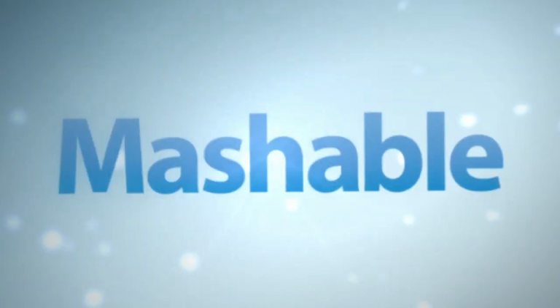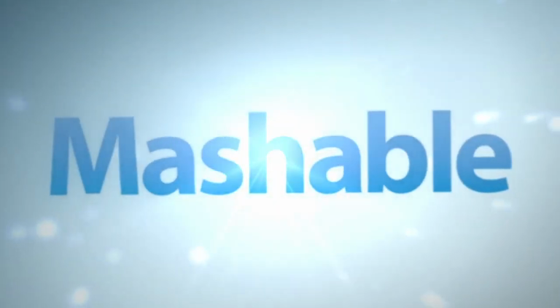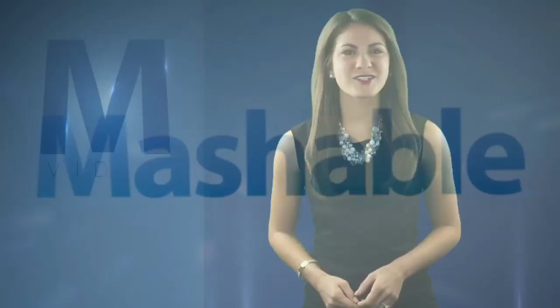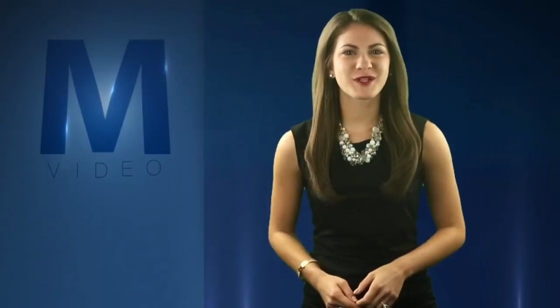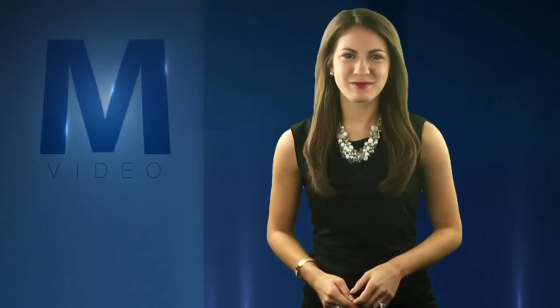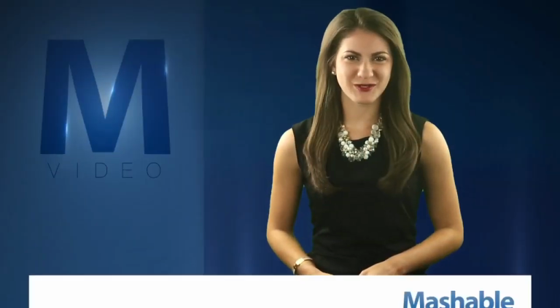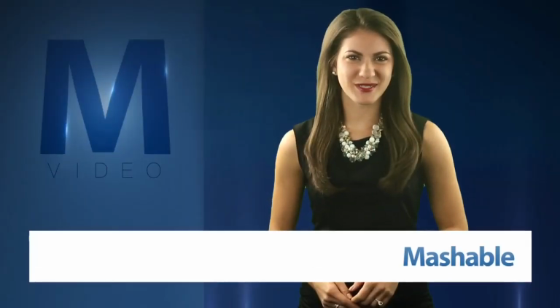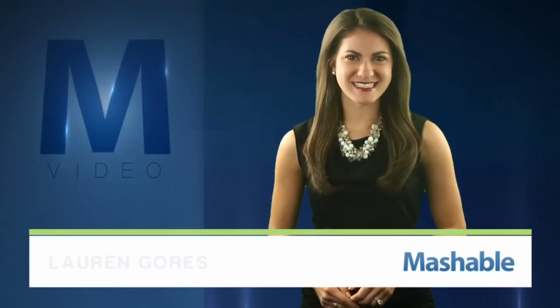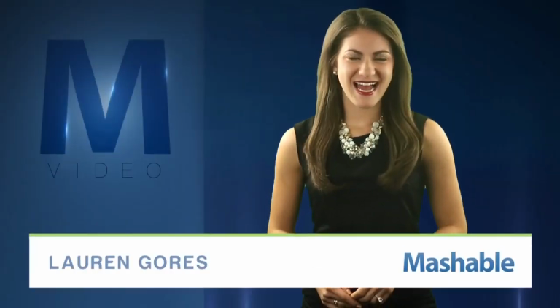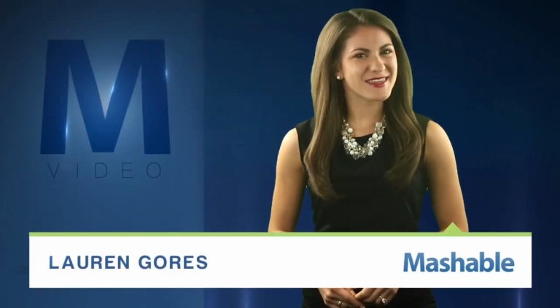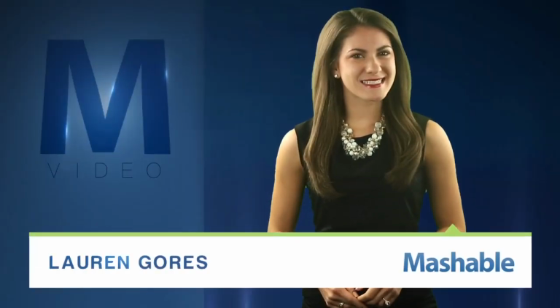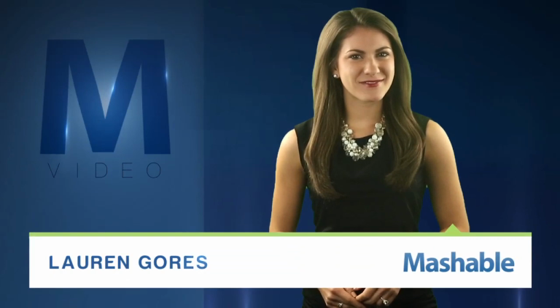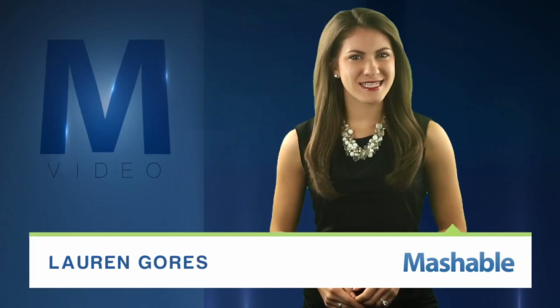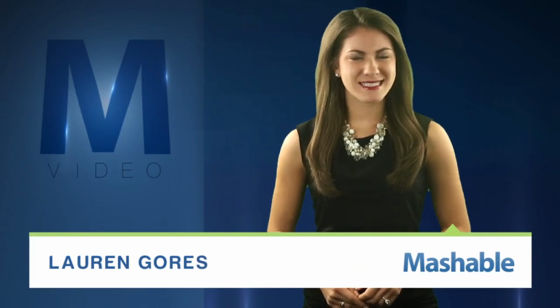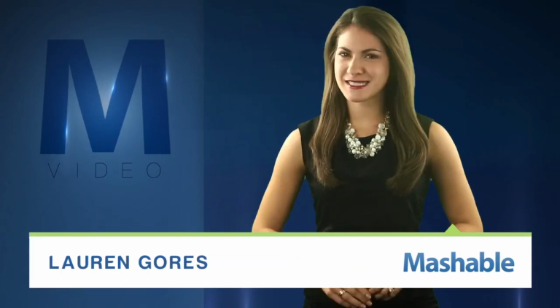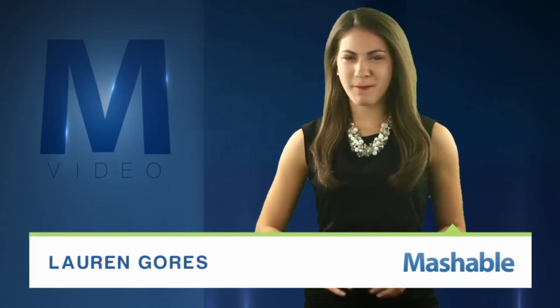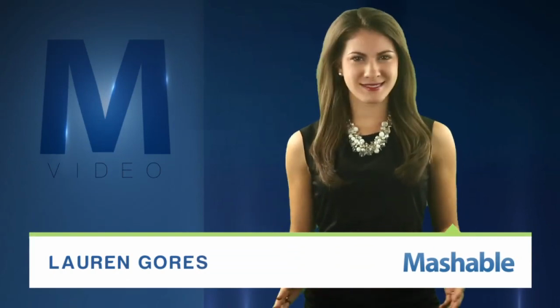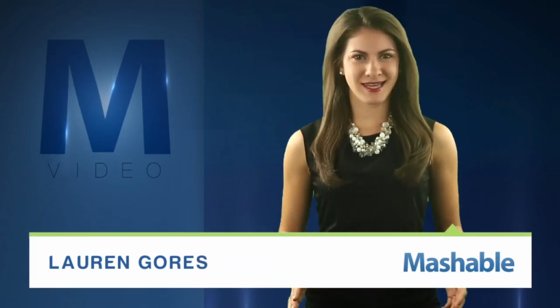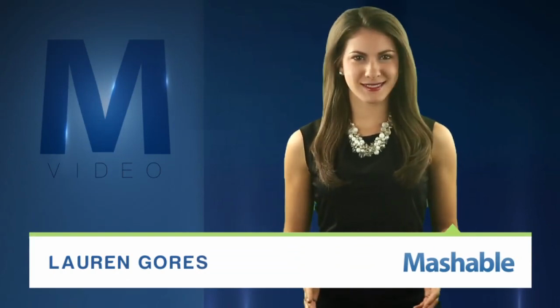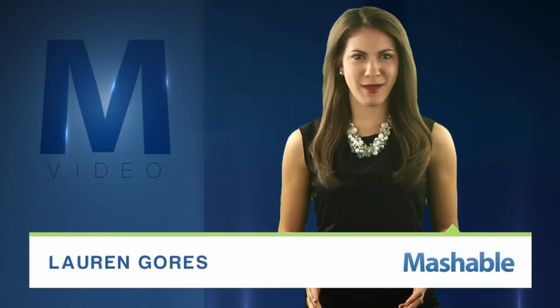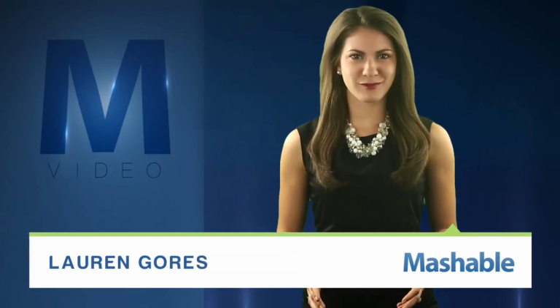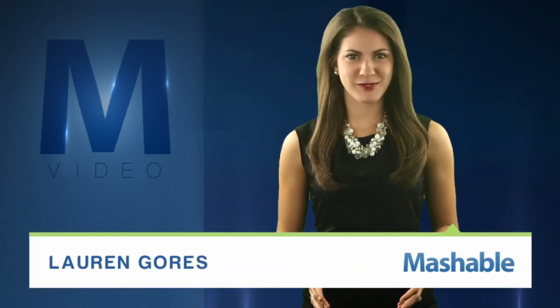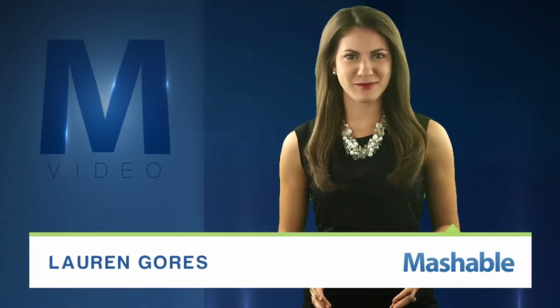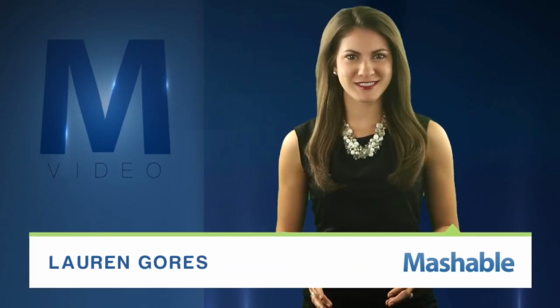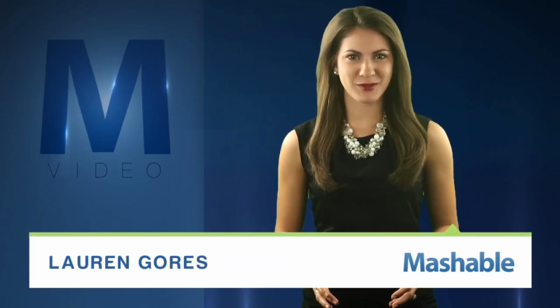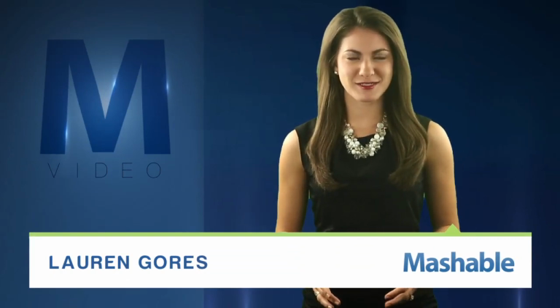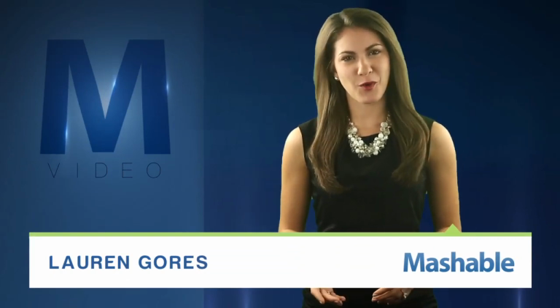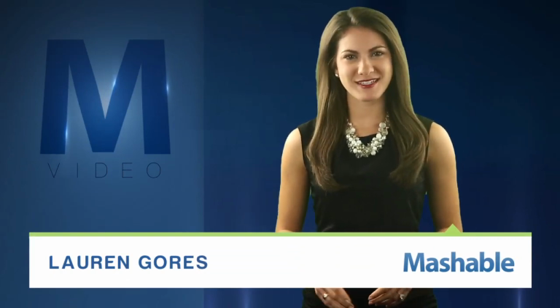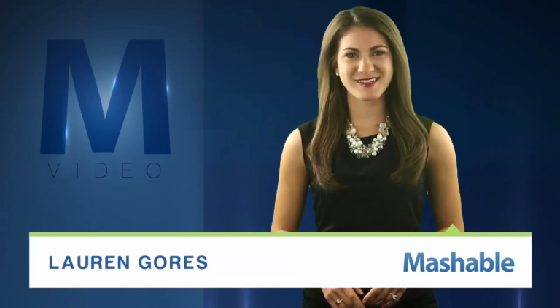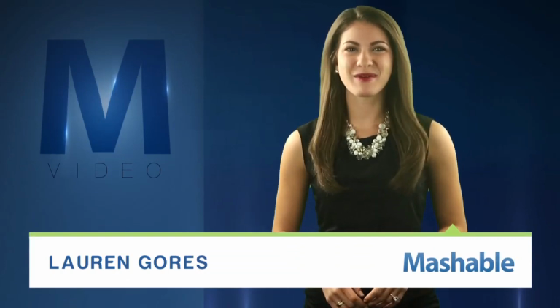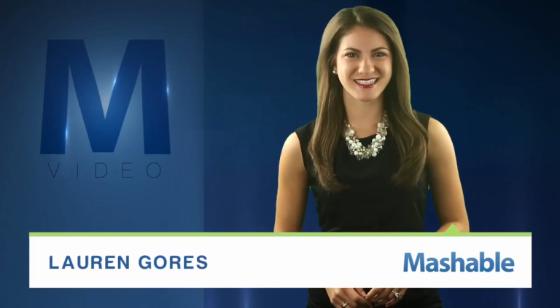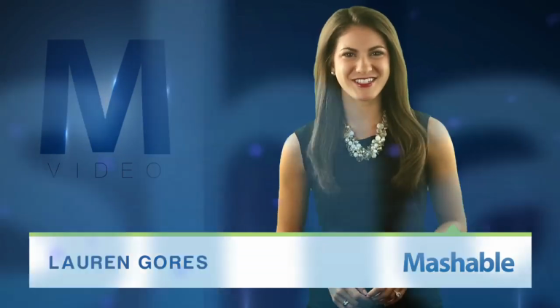For Mashable, I'm Lauren Goris. I think it's safe to say this is the best thing to come out of the 3D printing craze, or at least the most delicious.